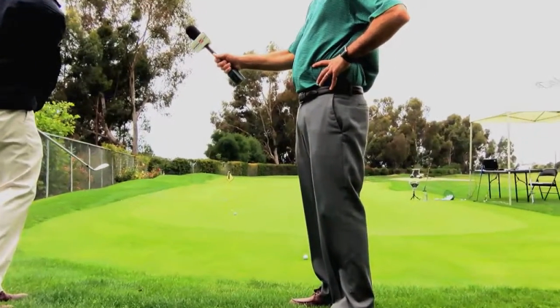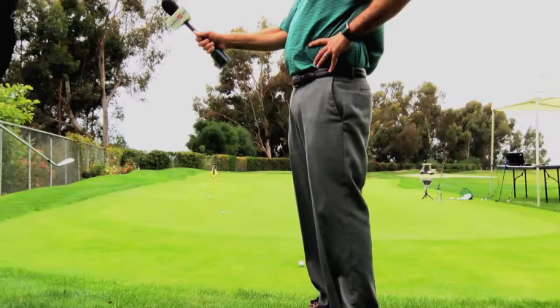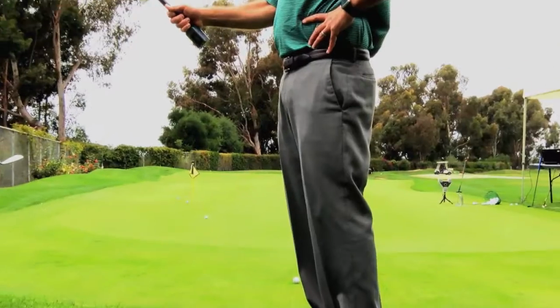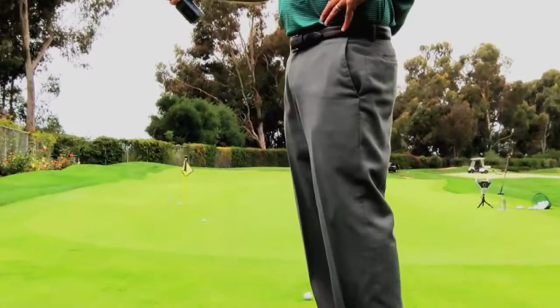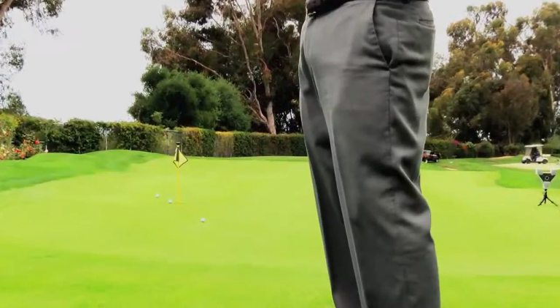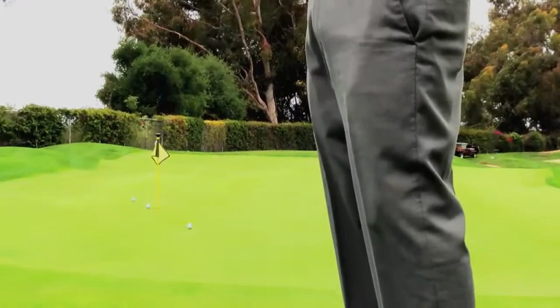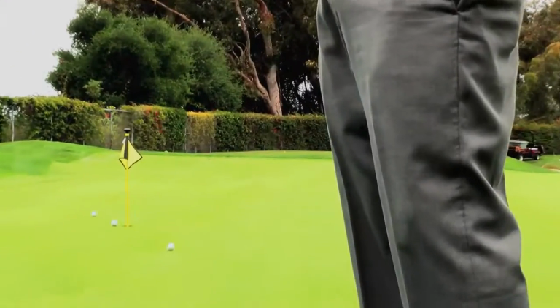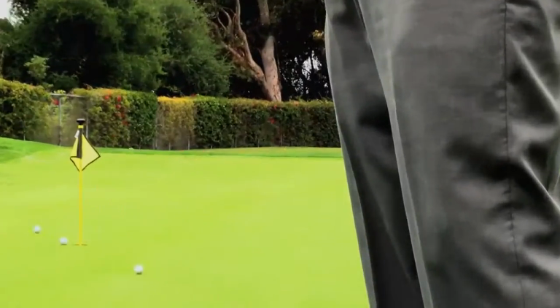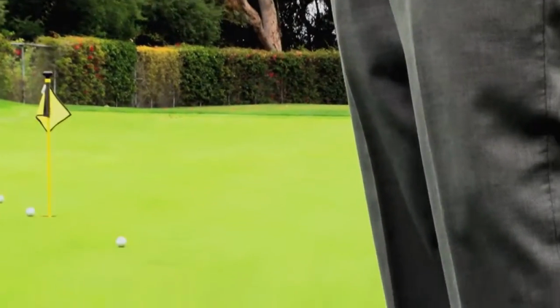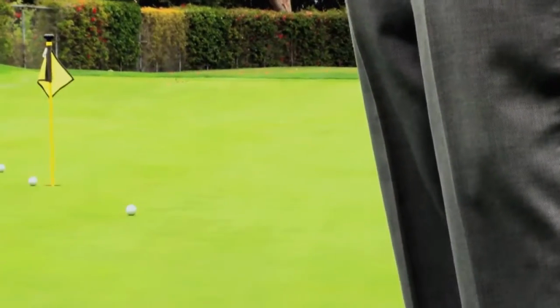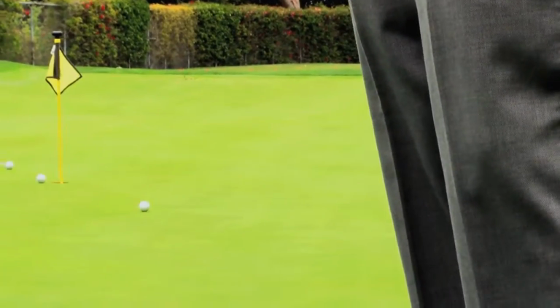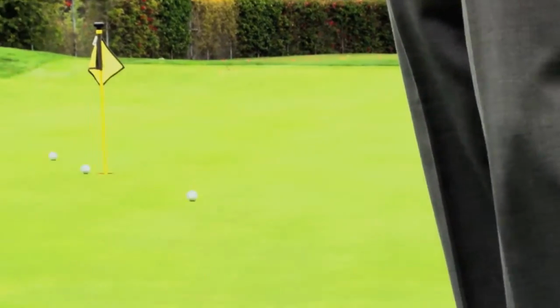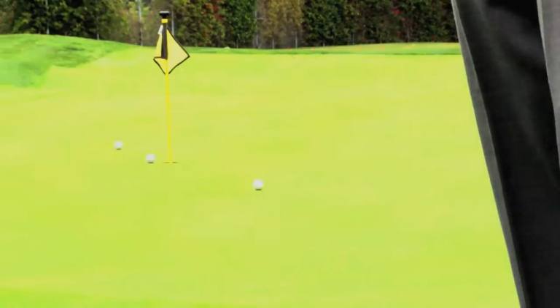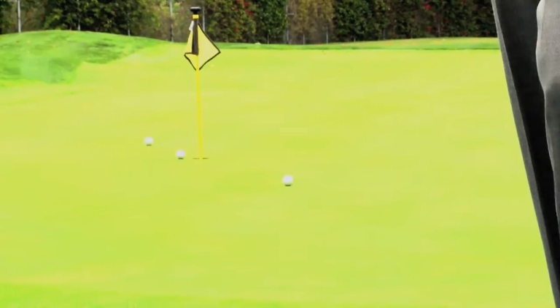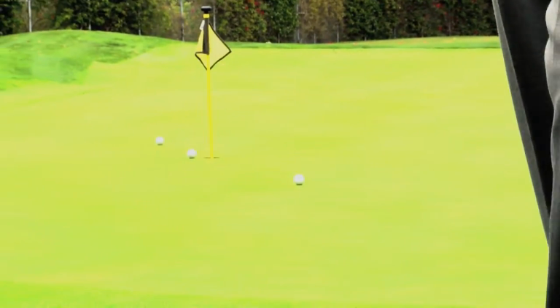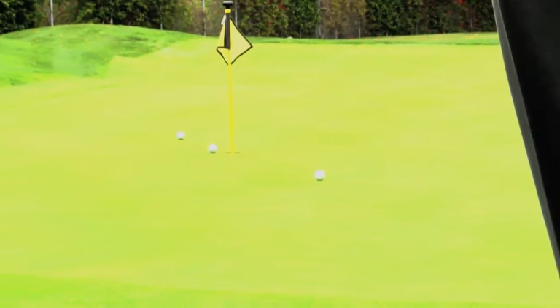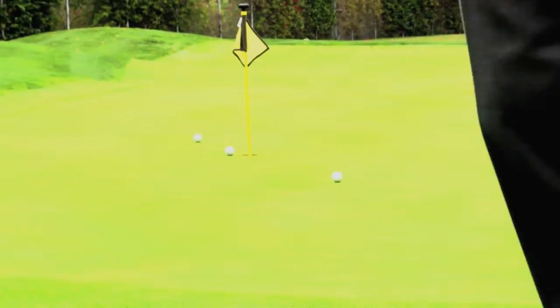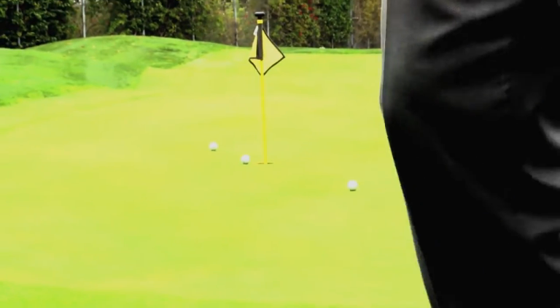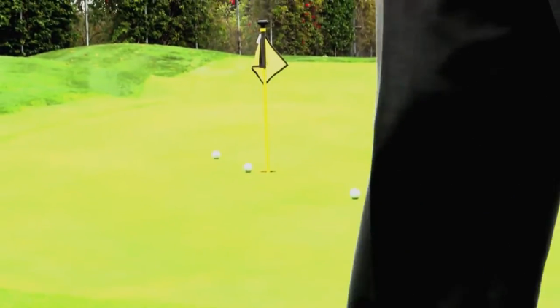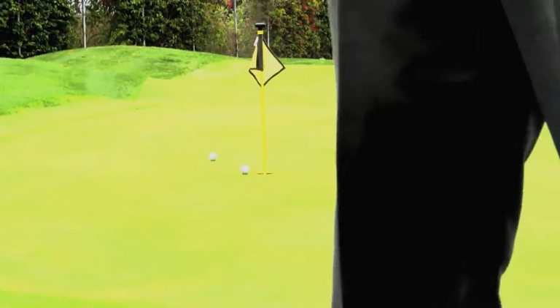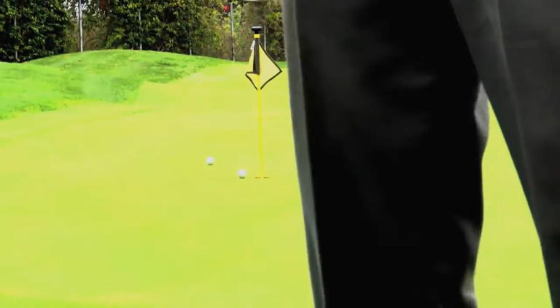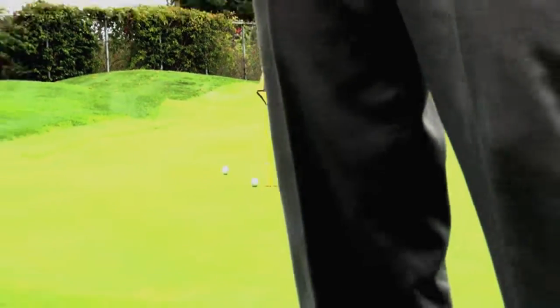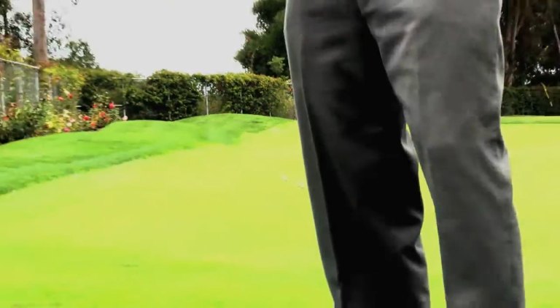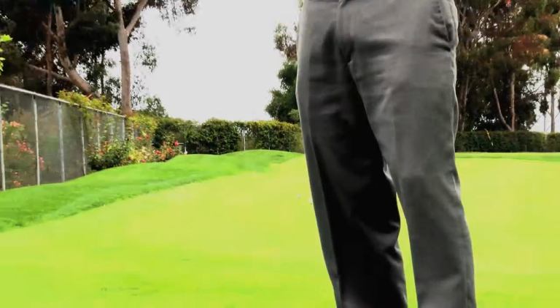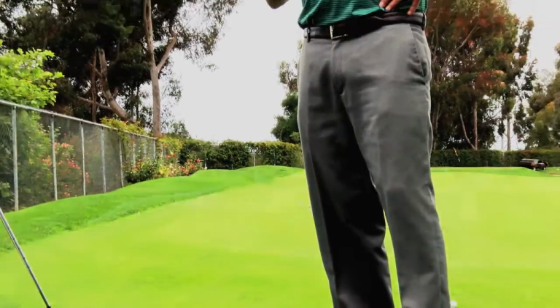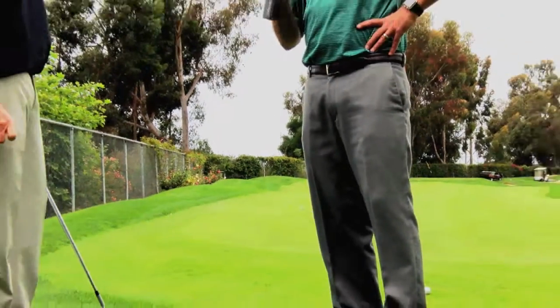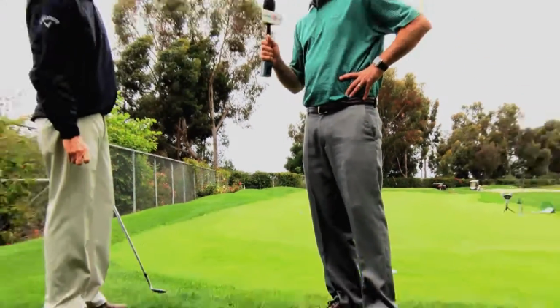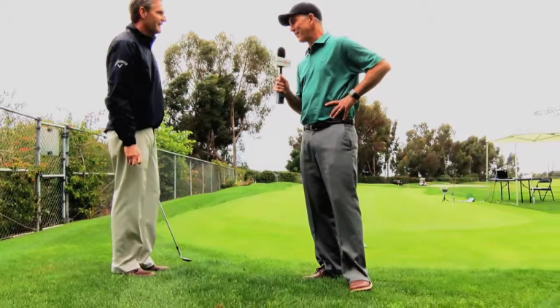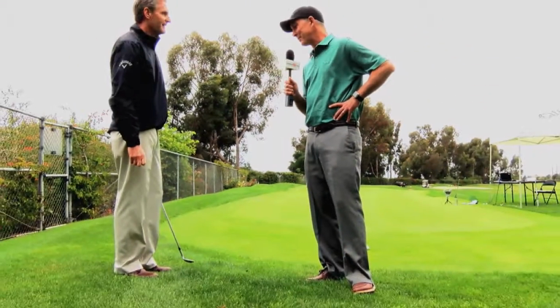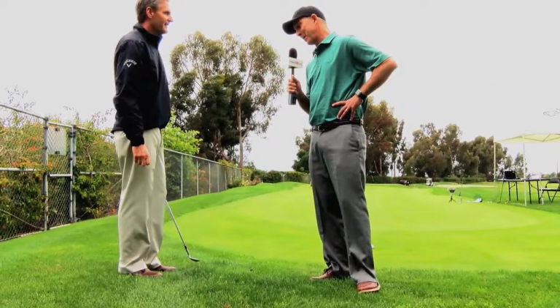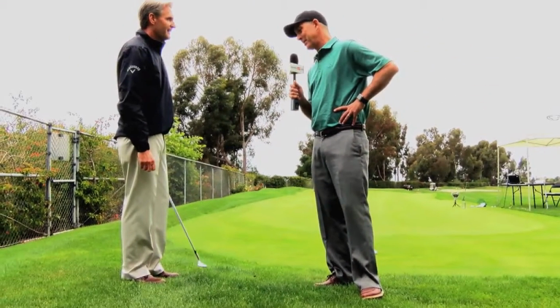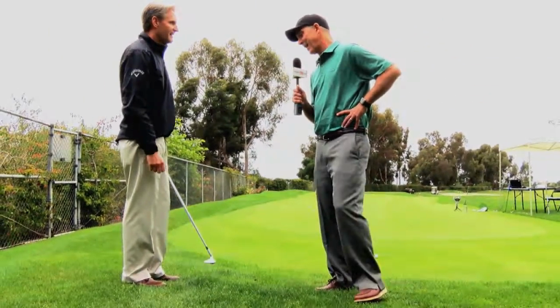The head still finishes low, but you can see how high and soft that comes out of the ball you stepped on. I stepped on that pretty good. So that was a really nice shot.